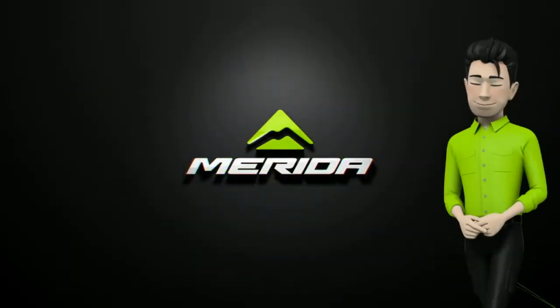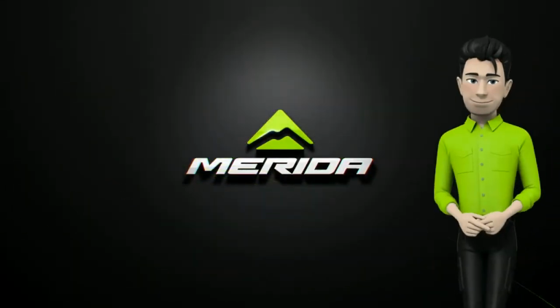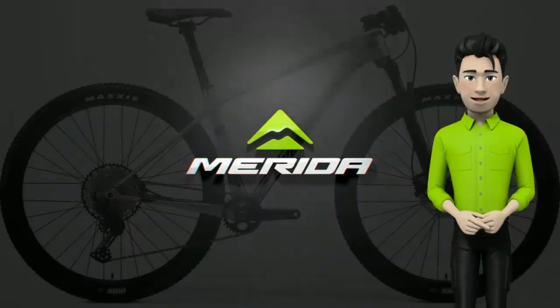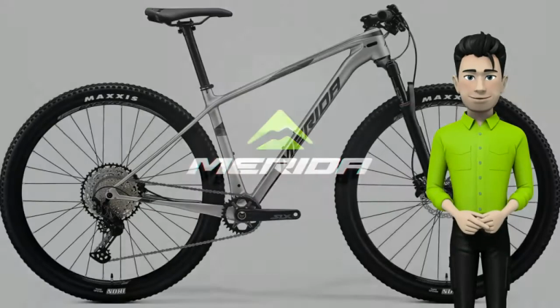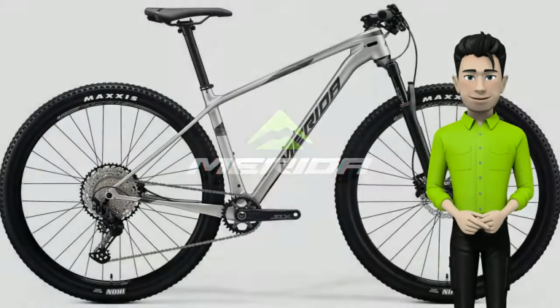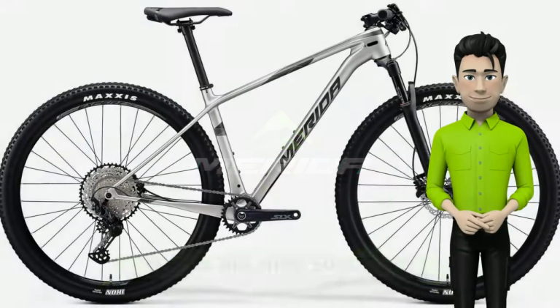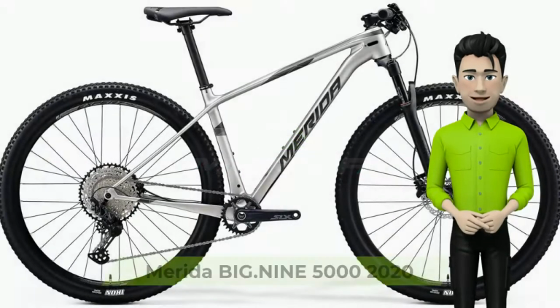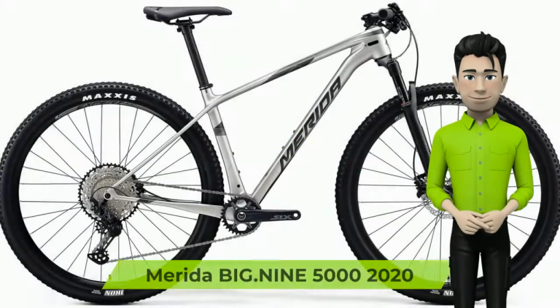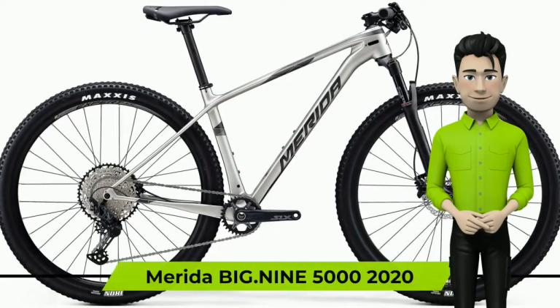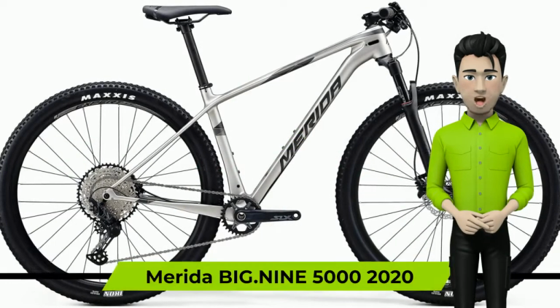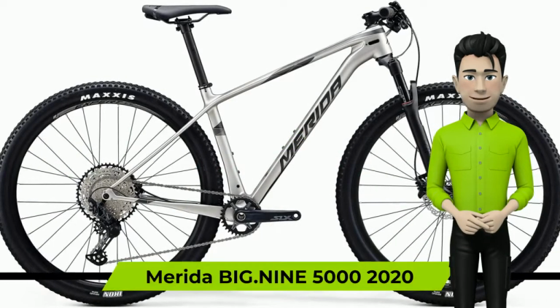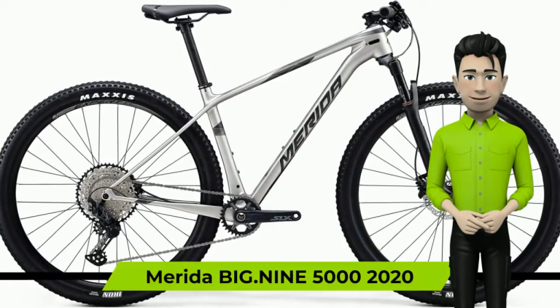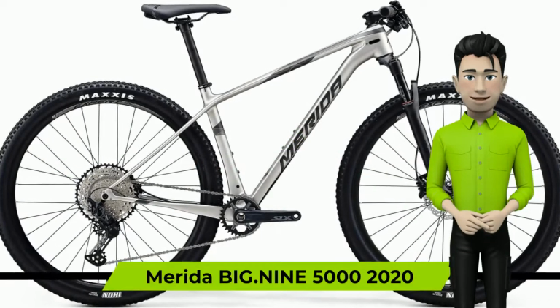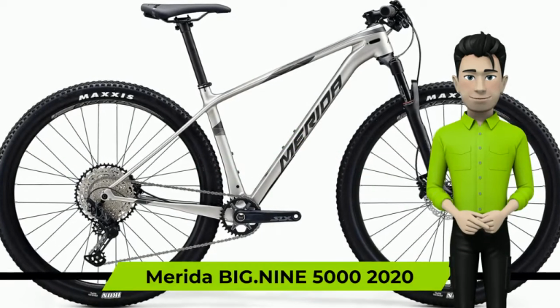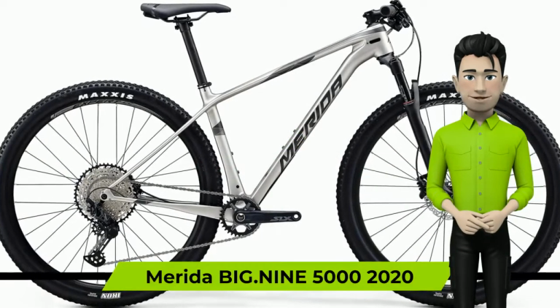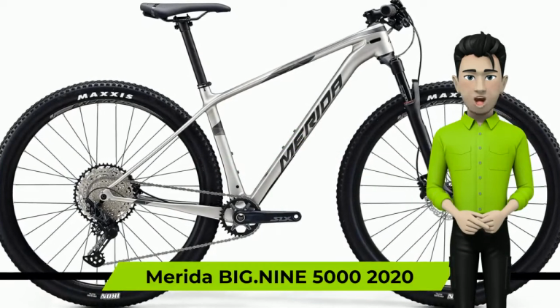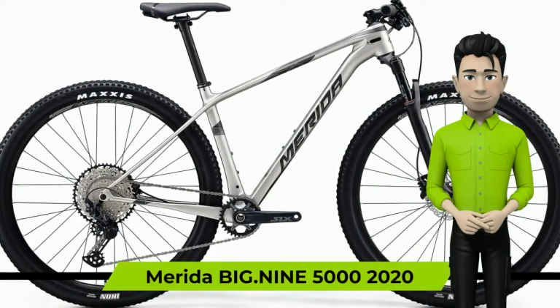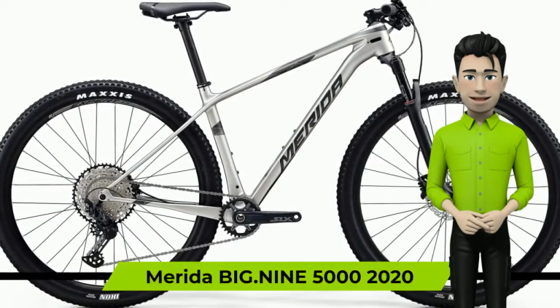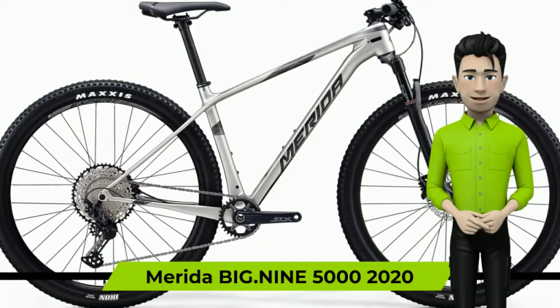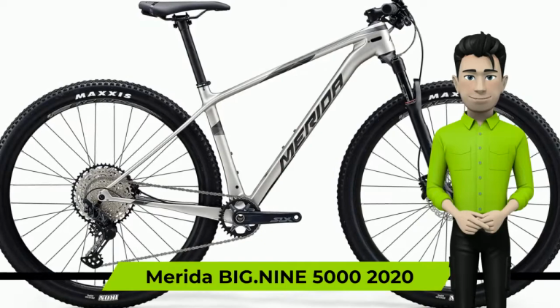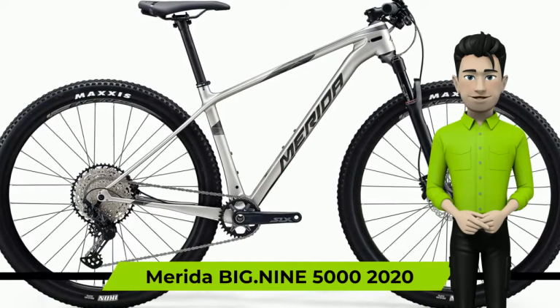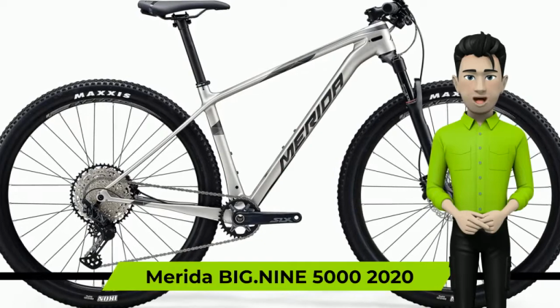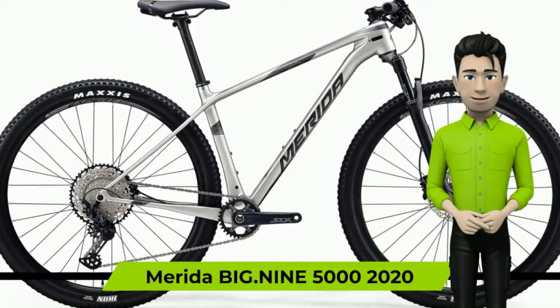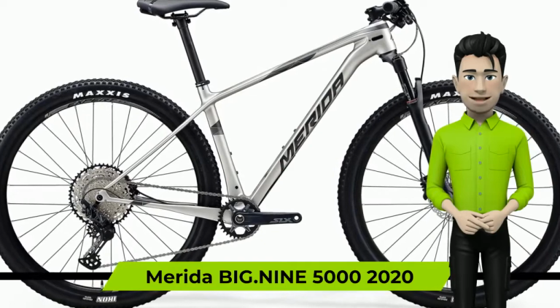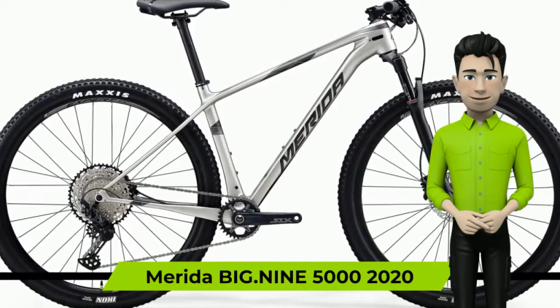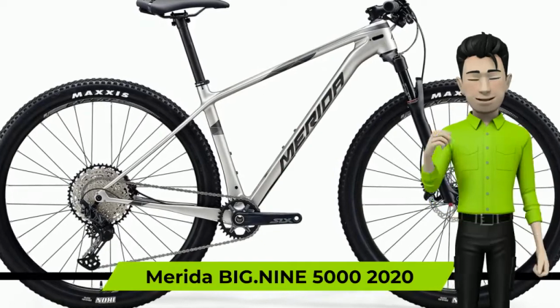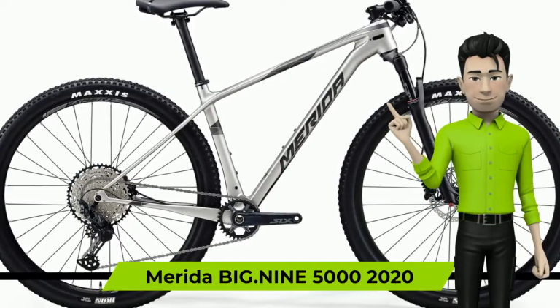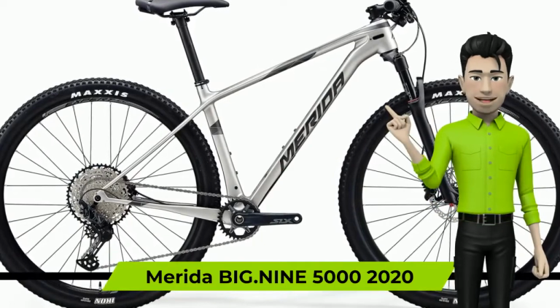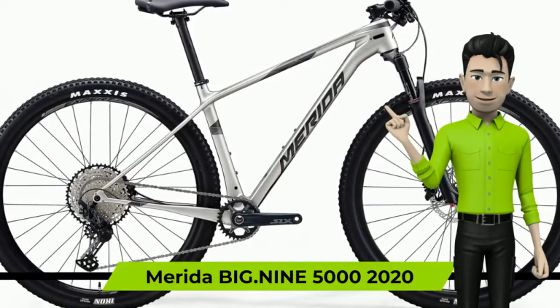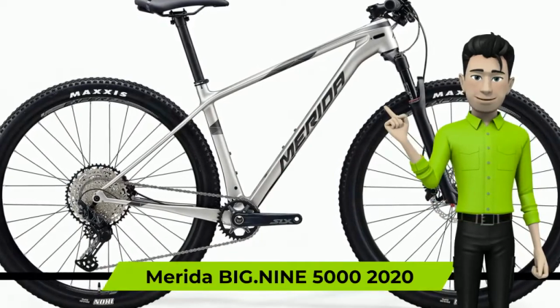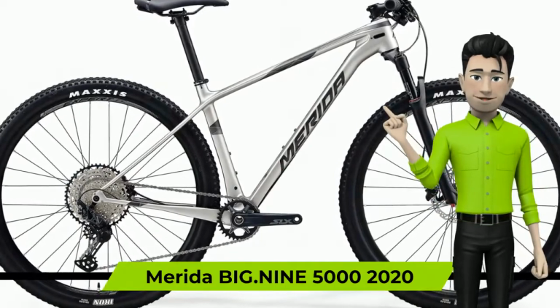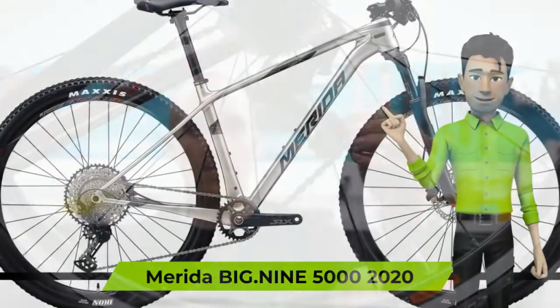Hi. We're glad to introduce you to the Marita Big 9 5000 2020 Year Bike.